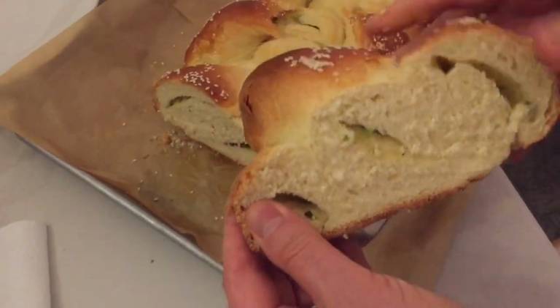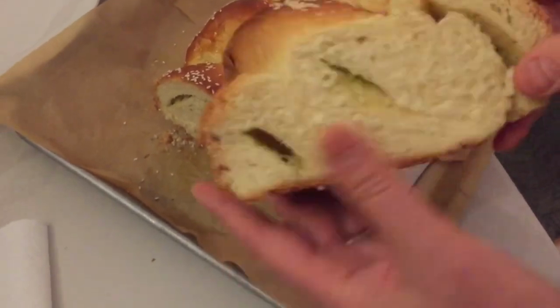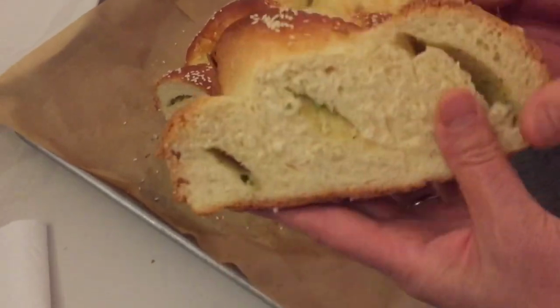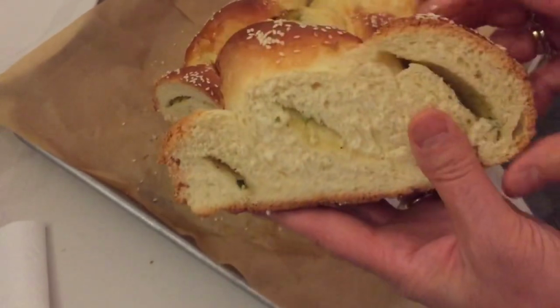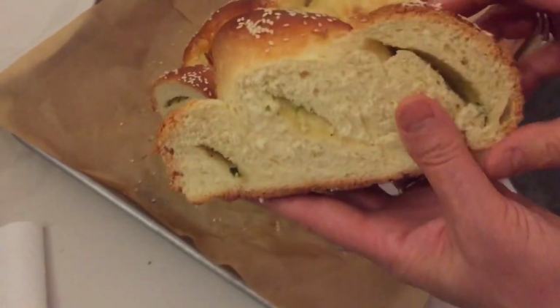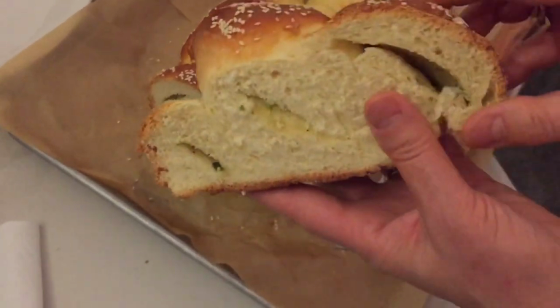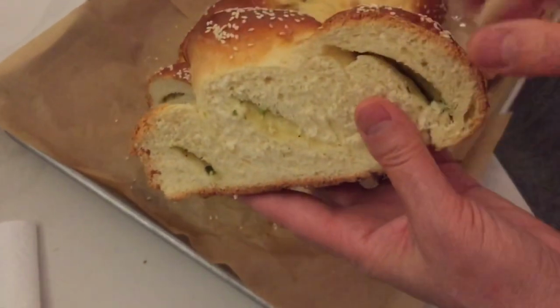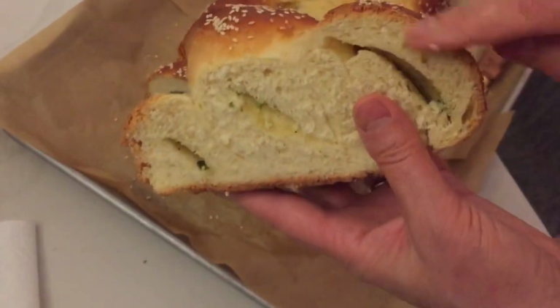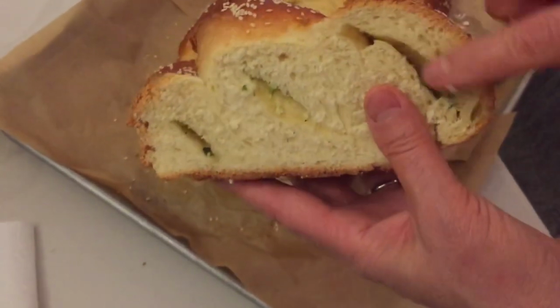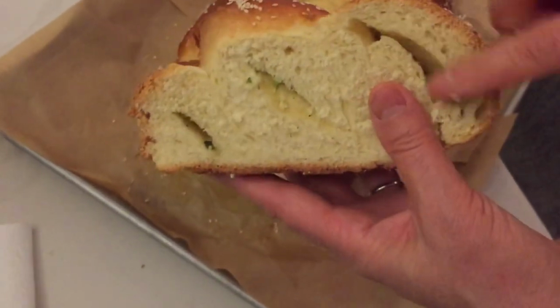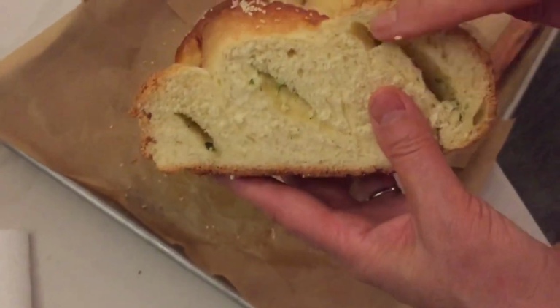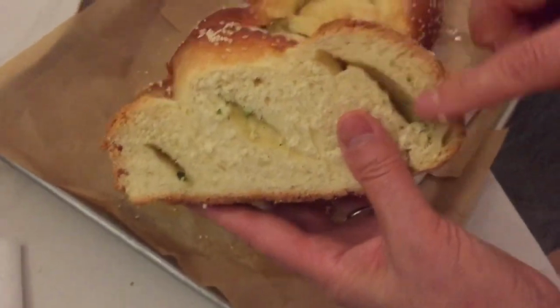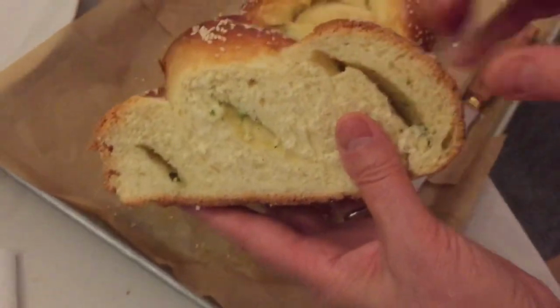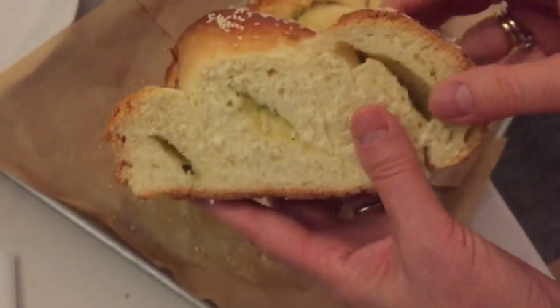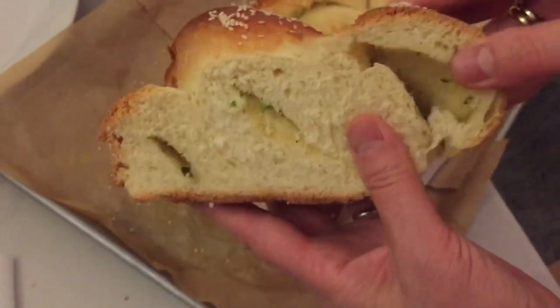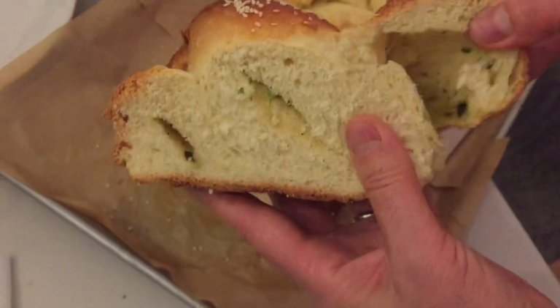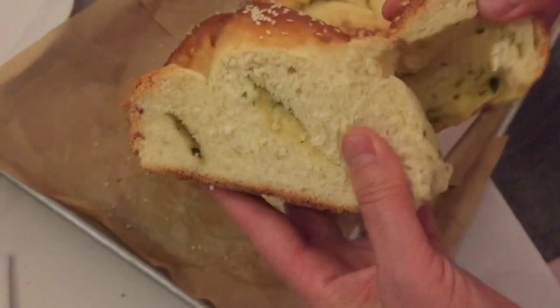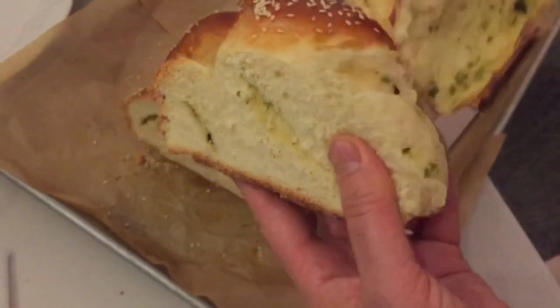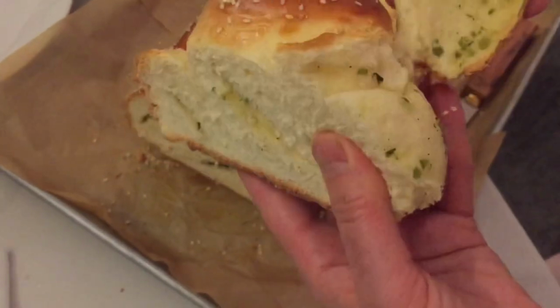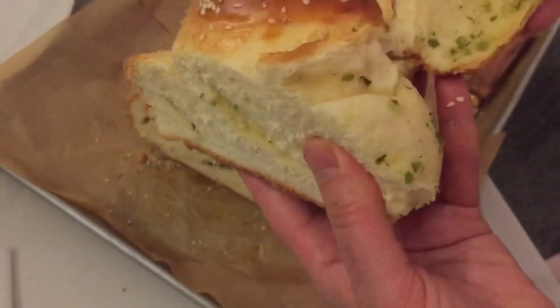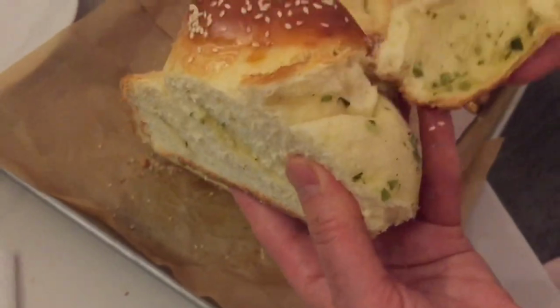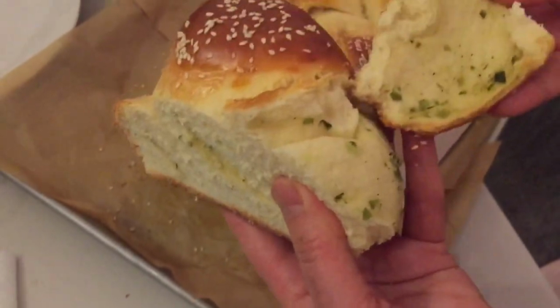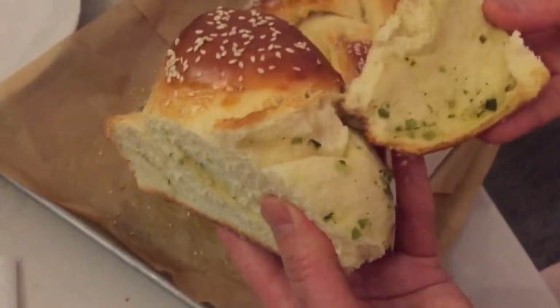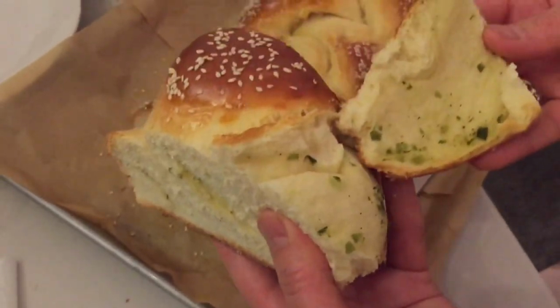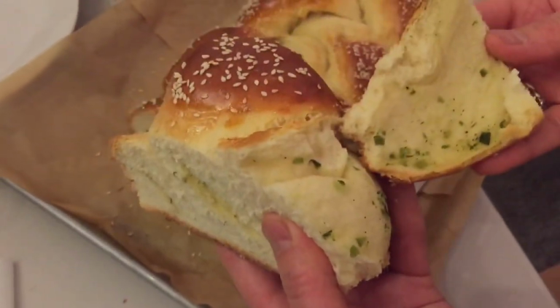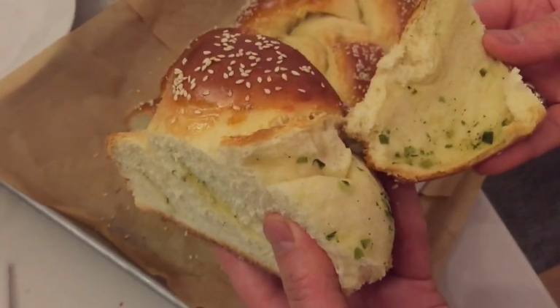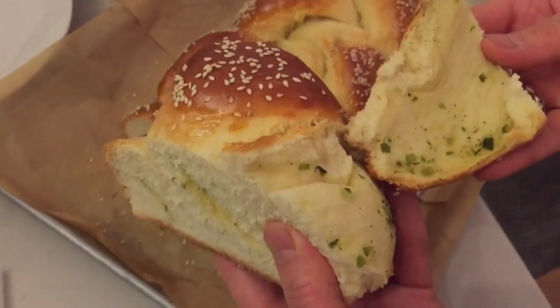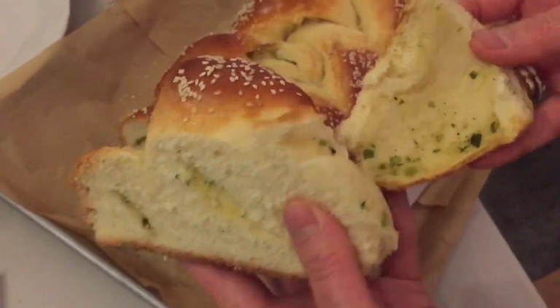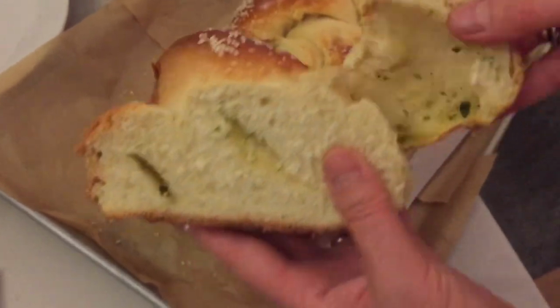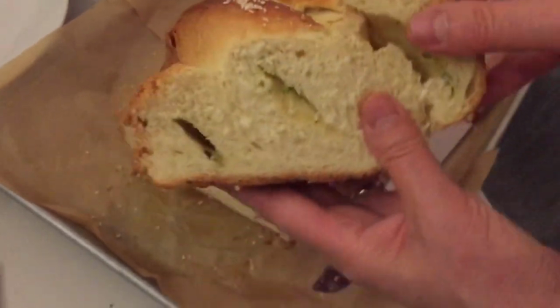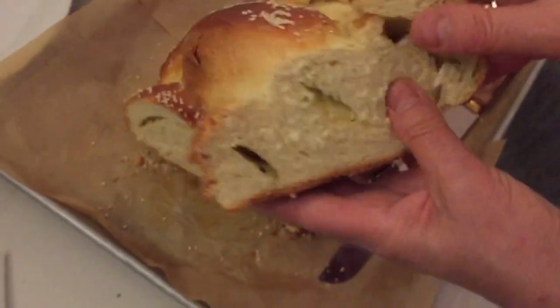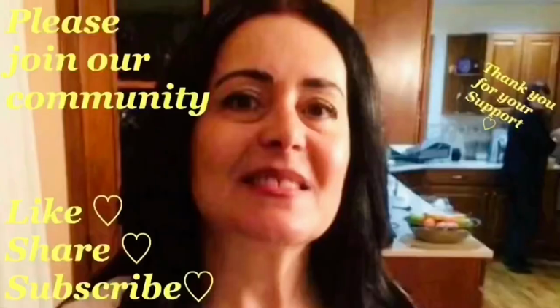What a beautiful recipe! What a tasty challah to enjoy. Let's start.